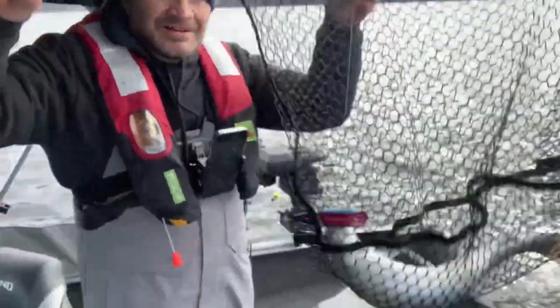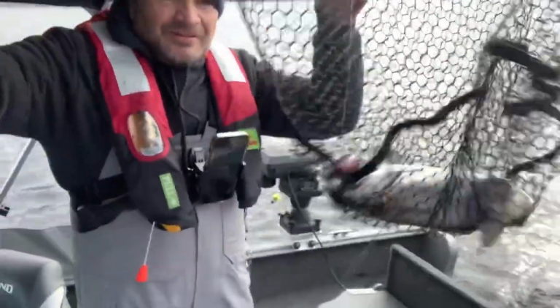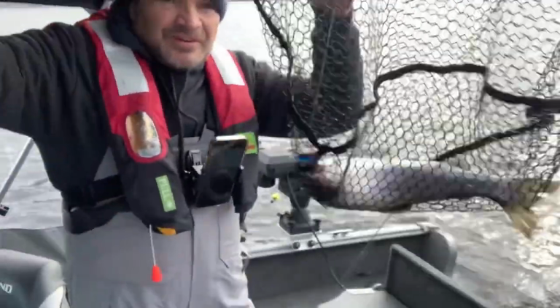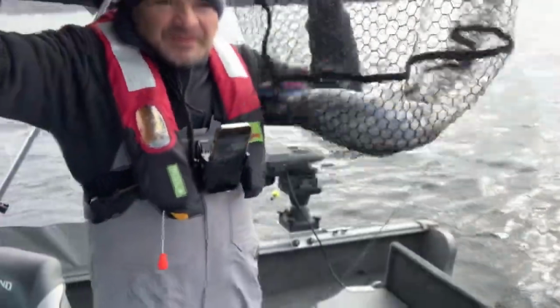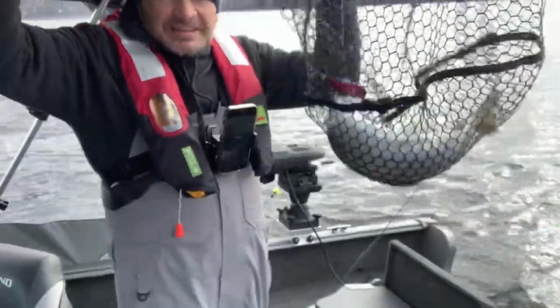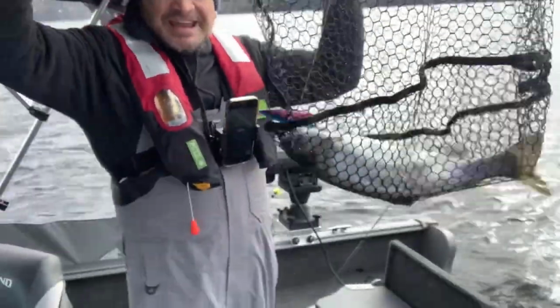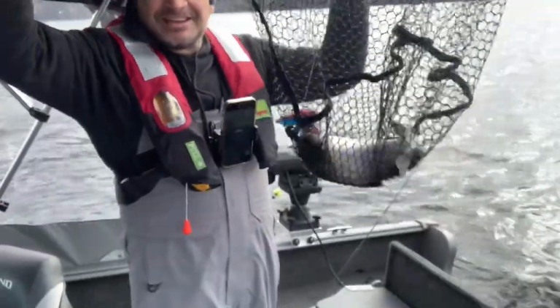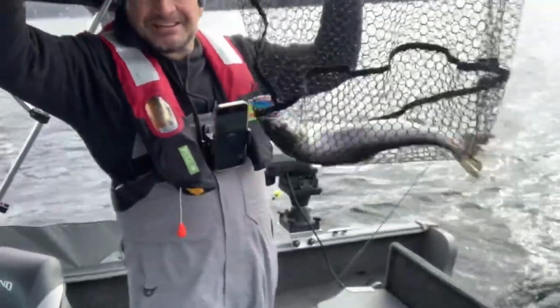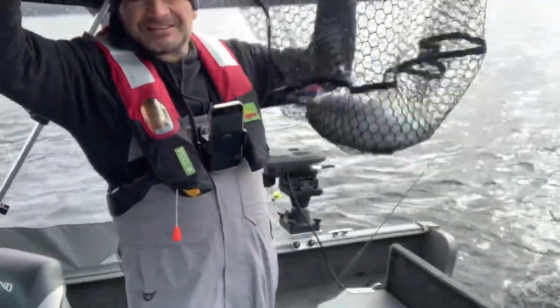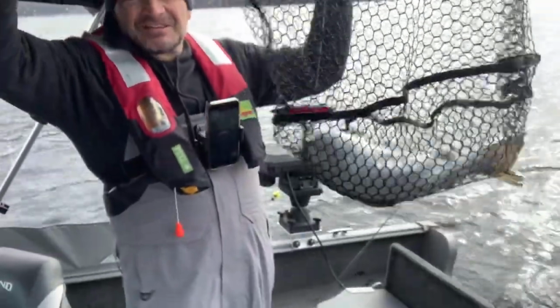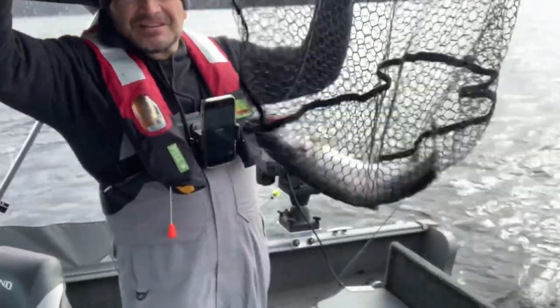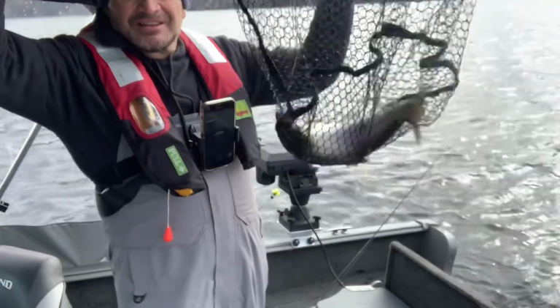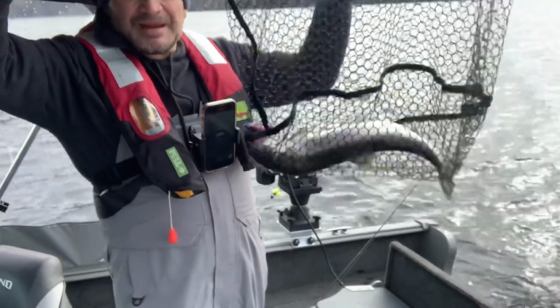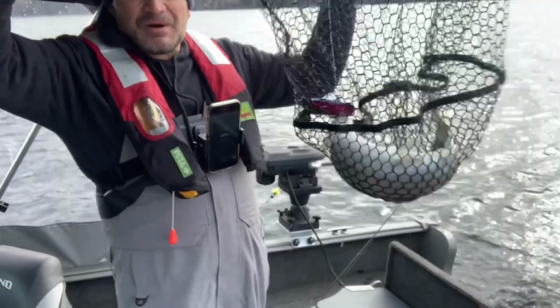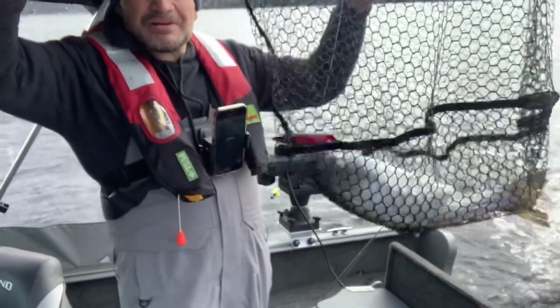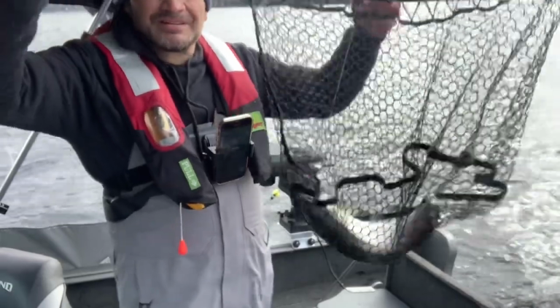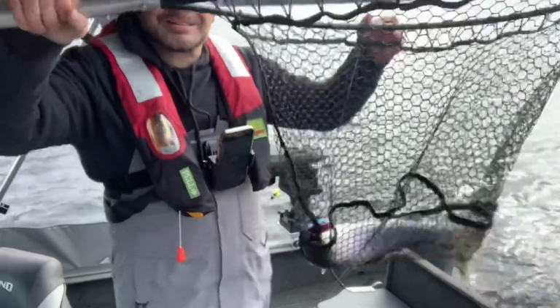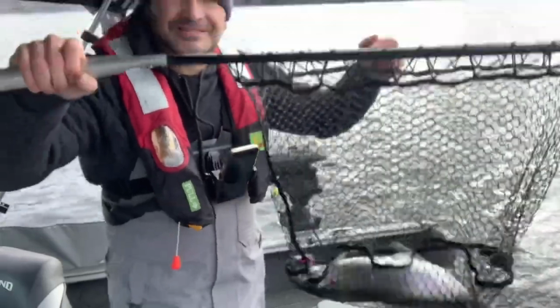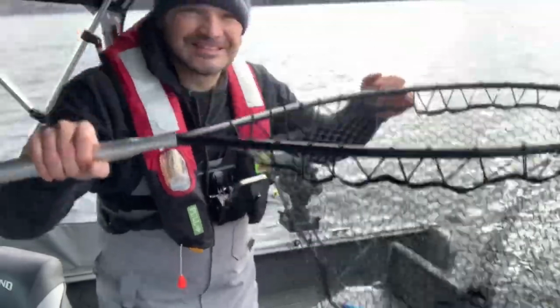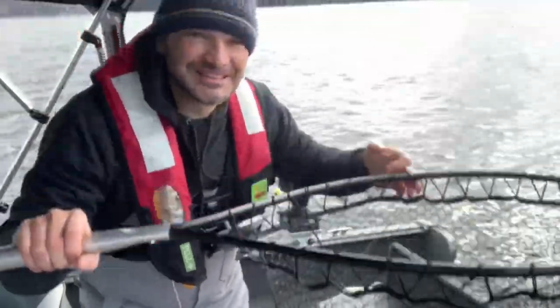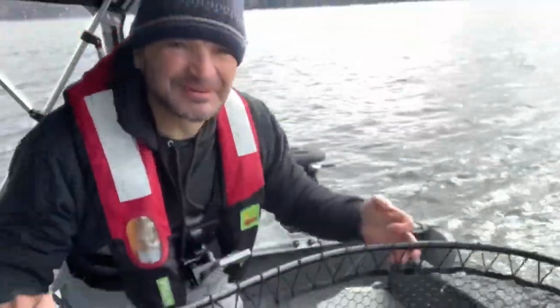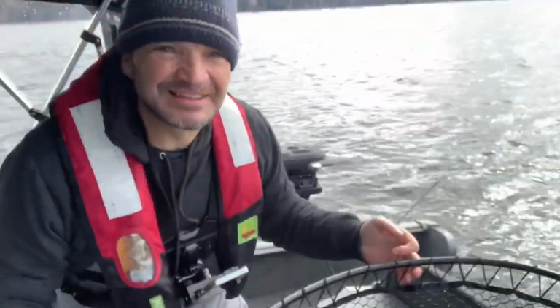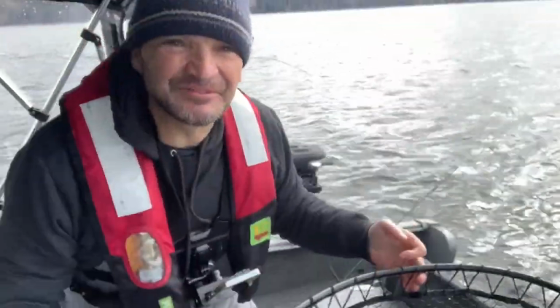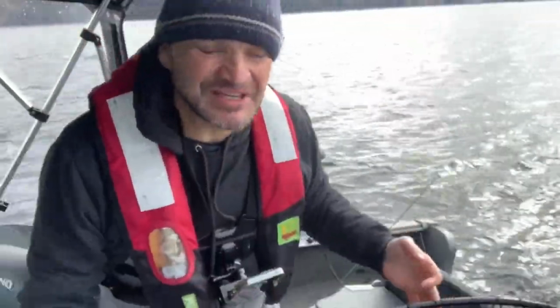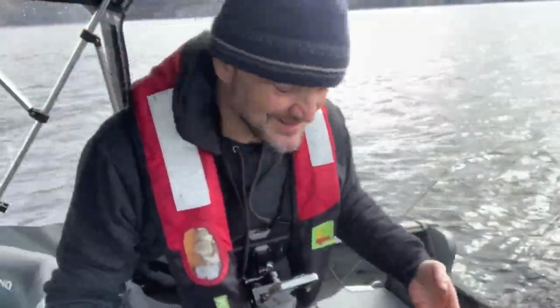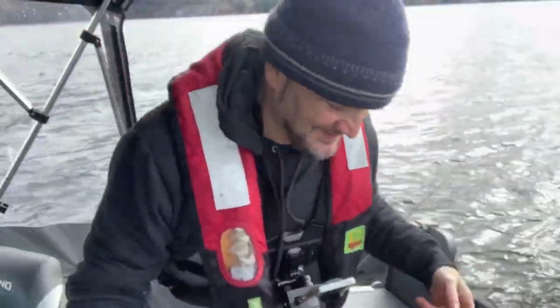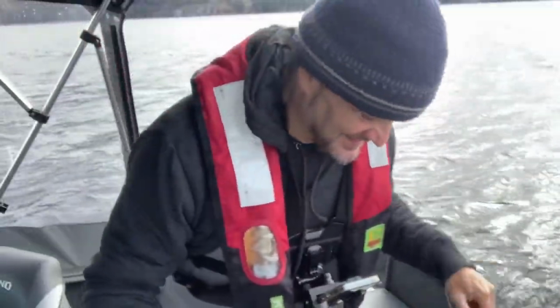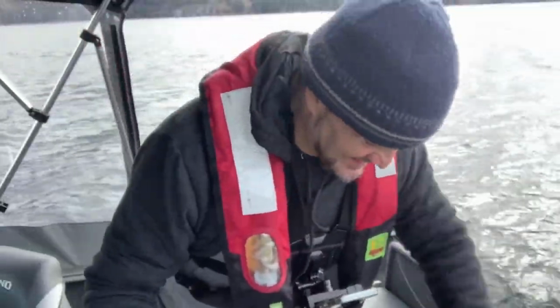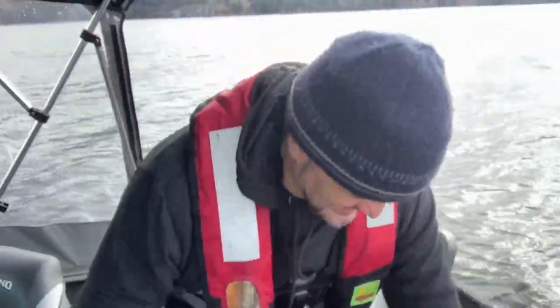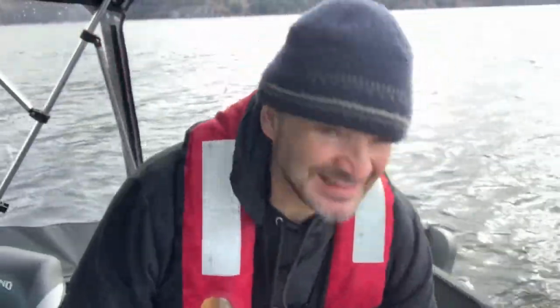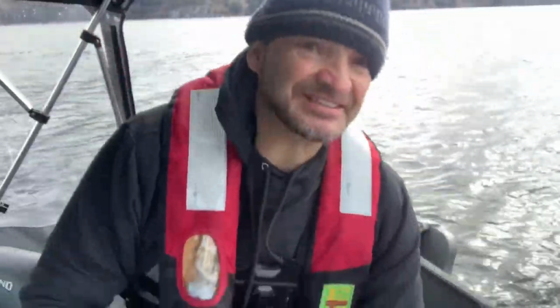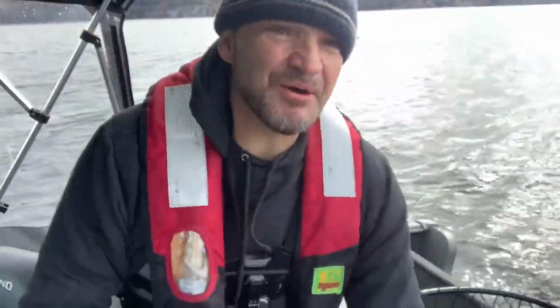First one of the day — a little rainbow. Reeling and fishing. Let's go.